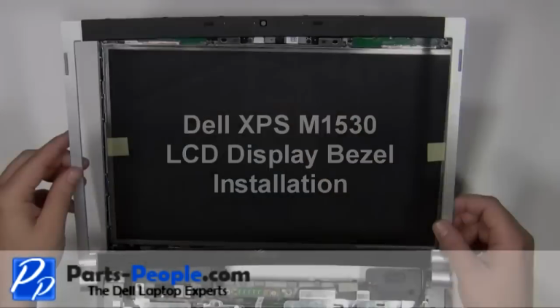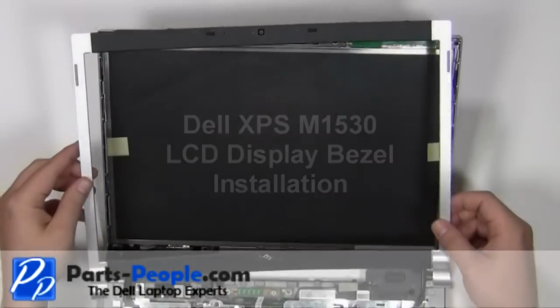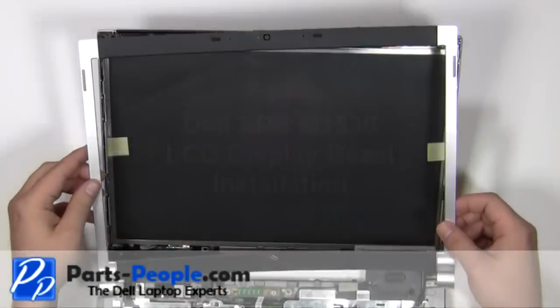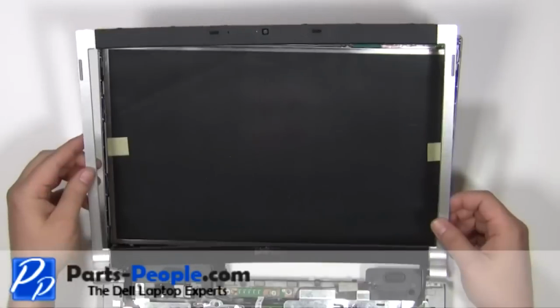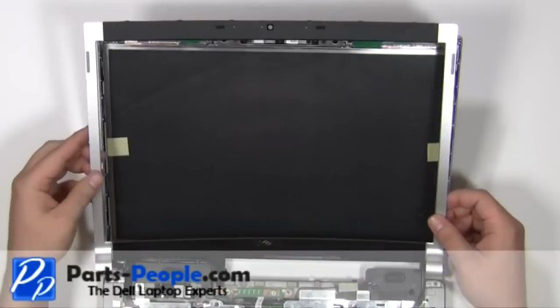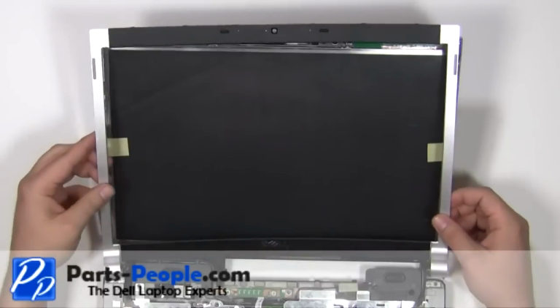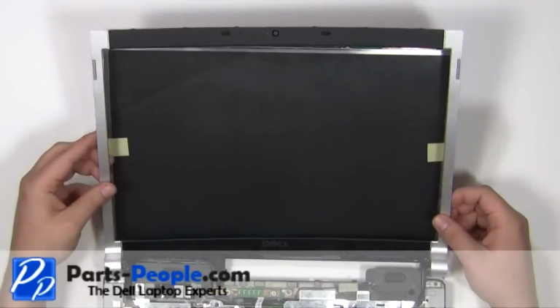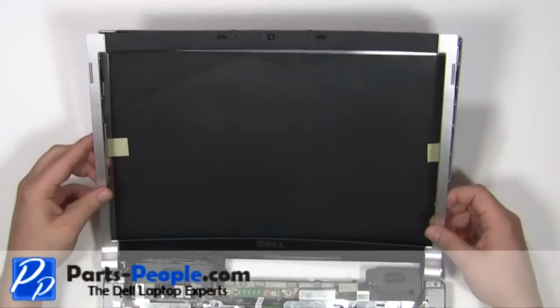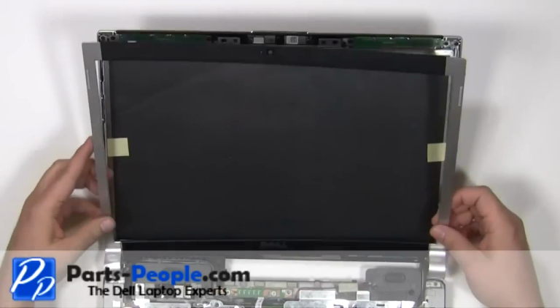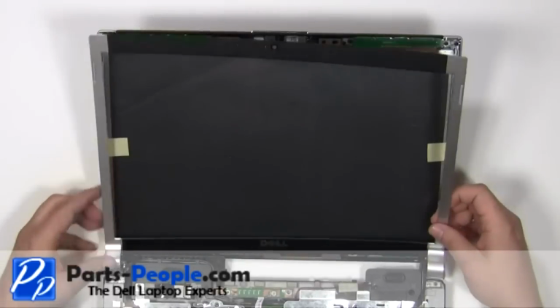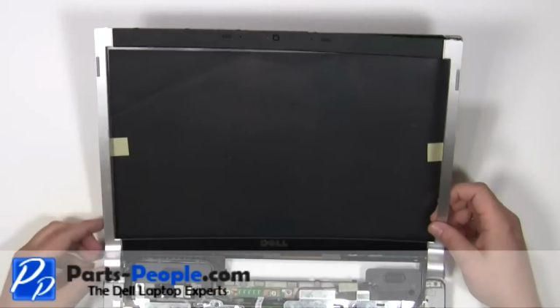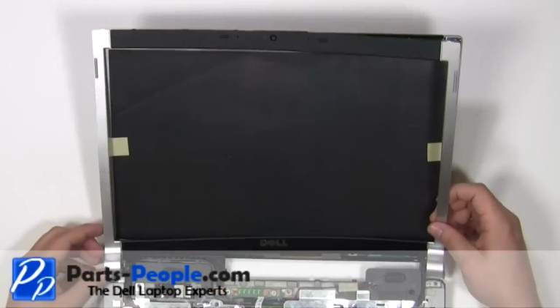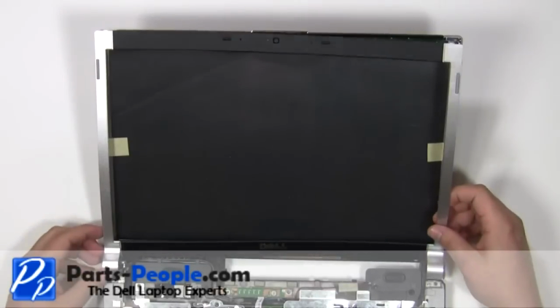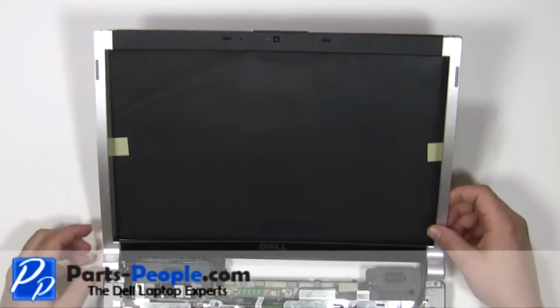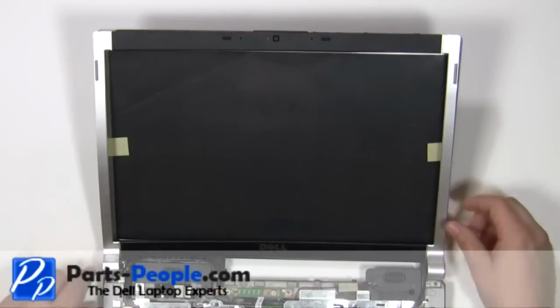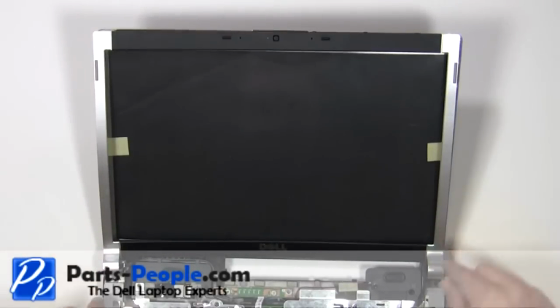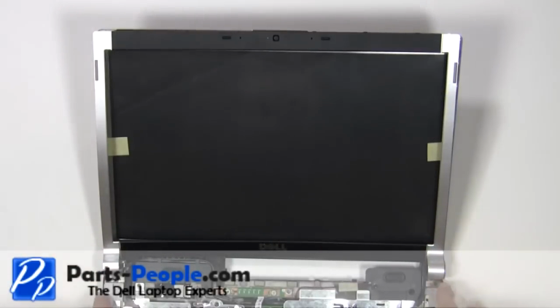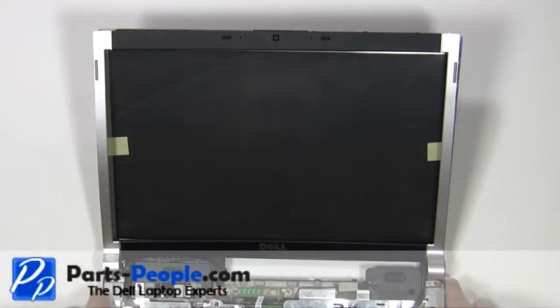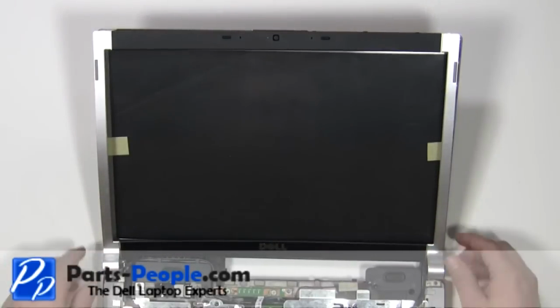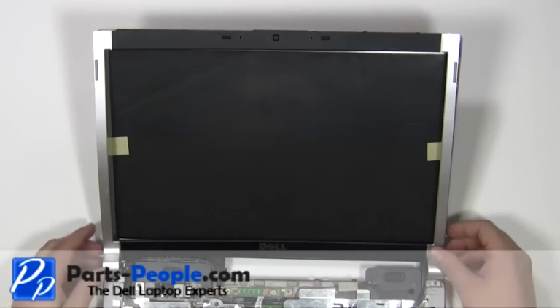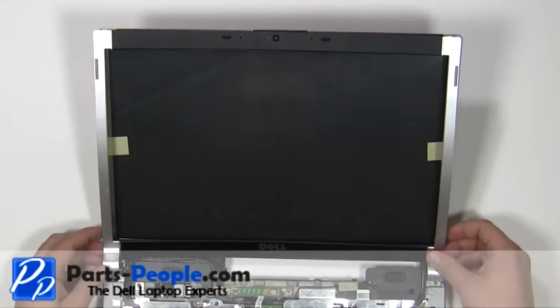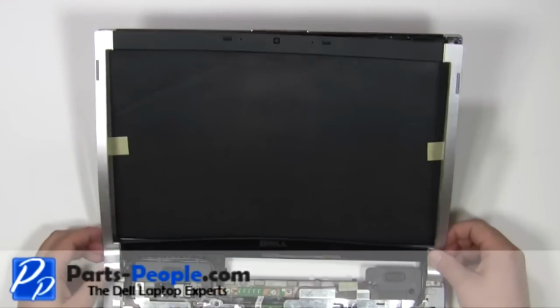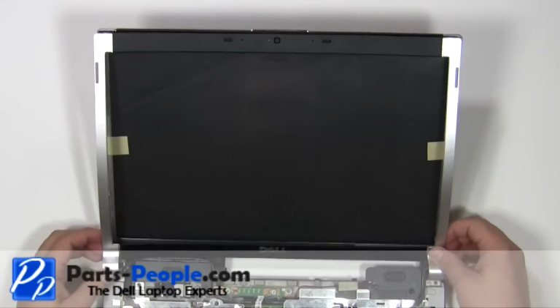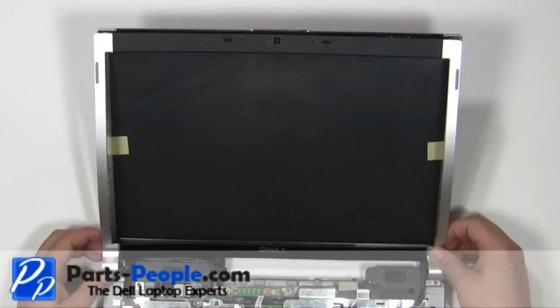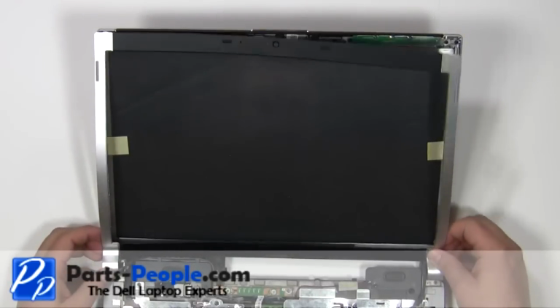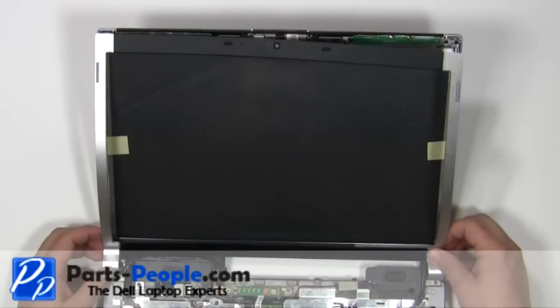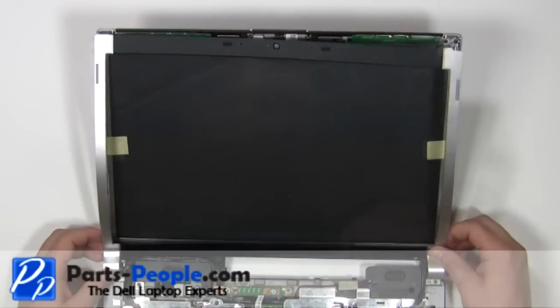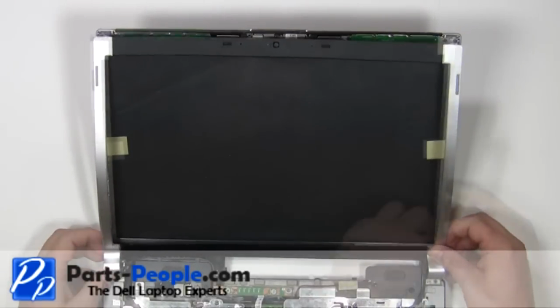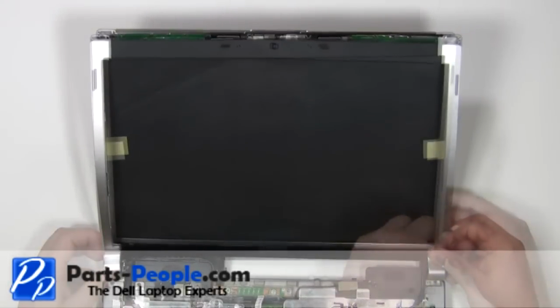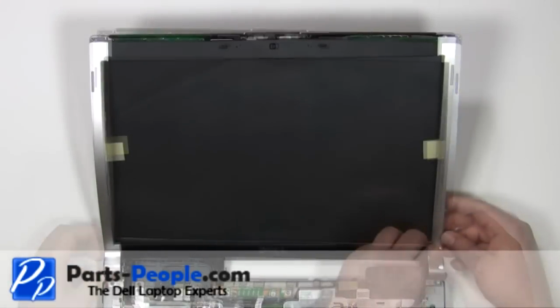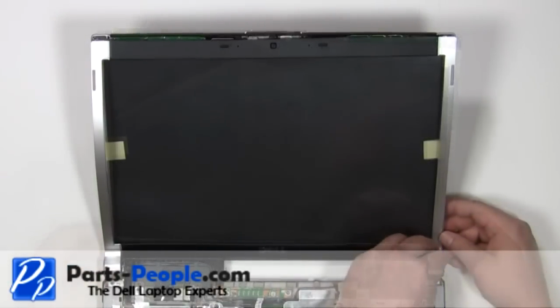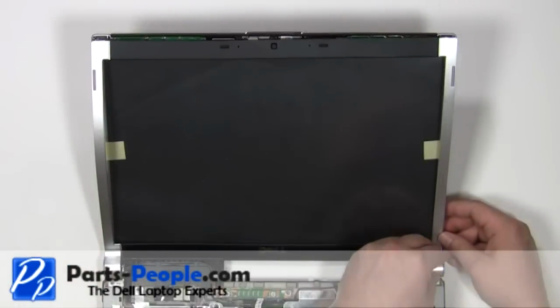Place the bezel onto the screen starting at the hinges, and work your way around the edges snapping it into place.